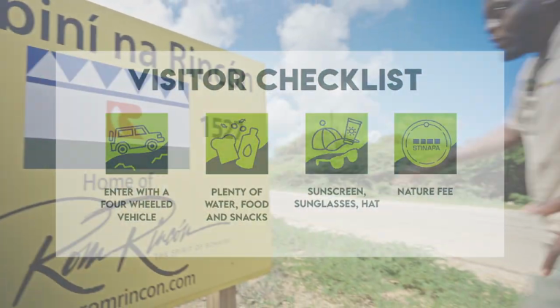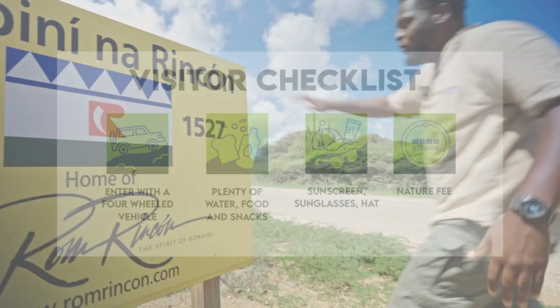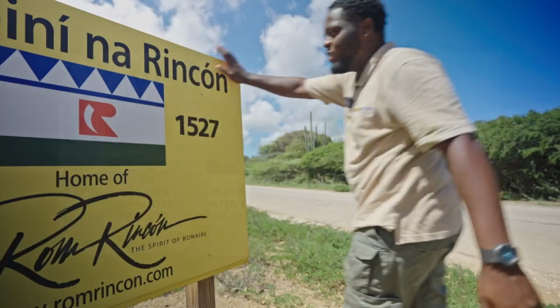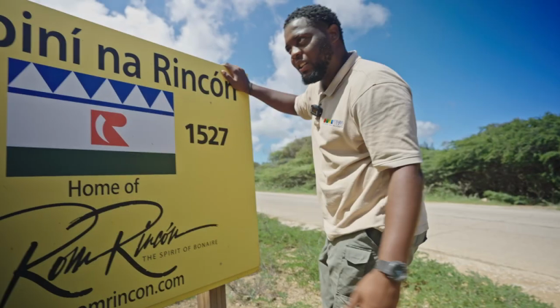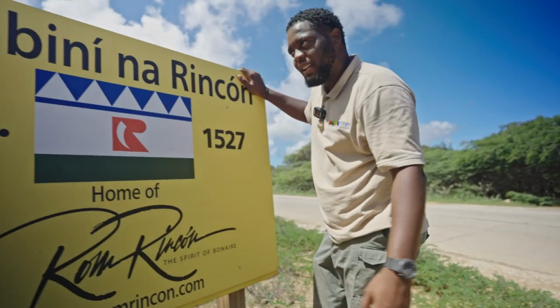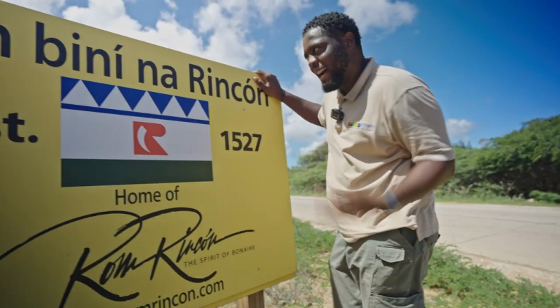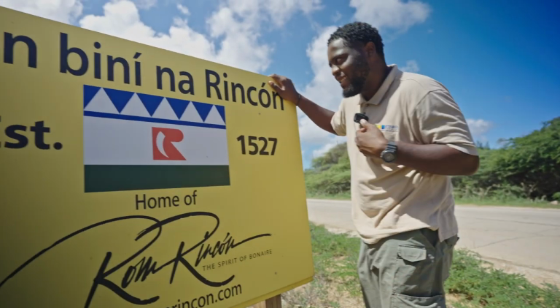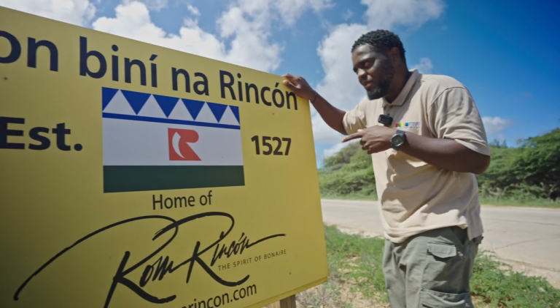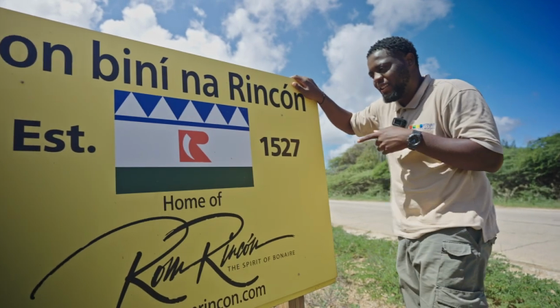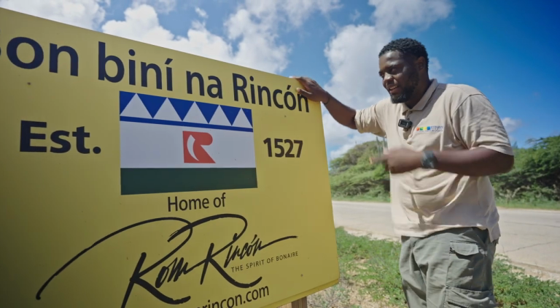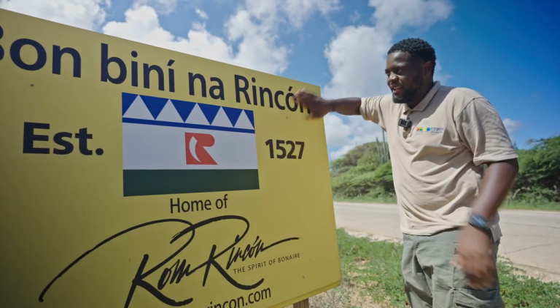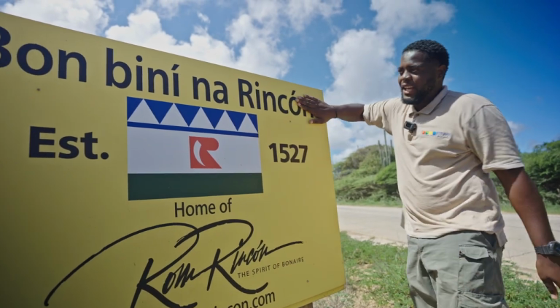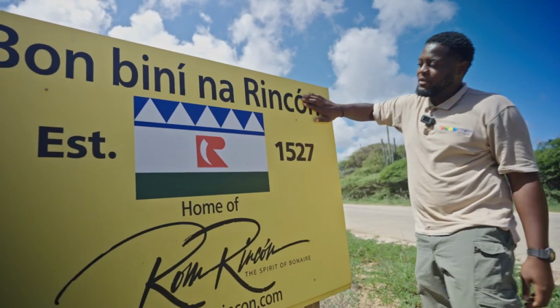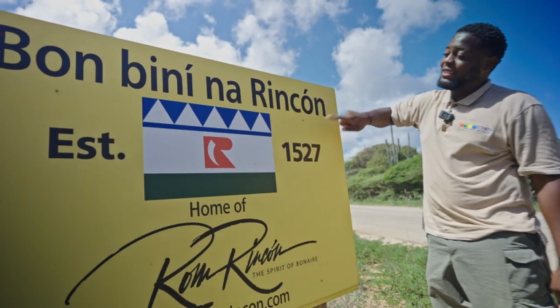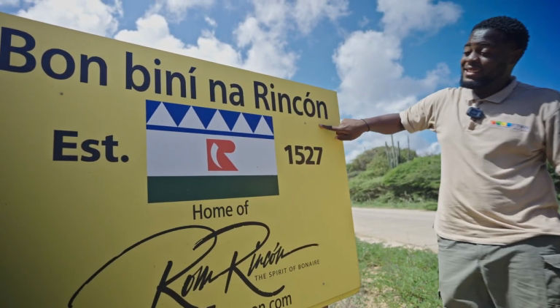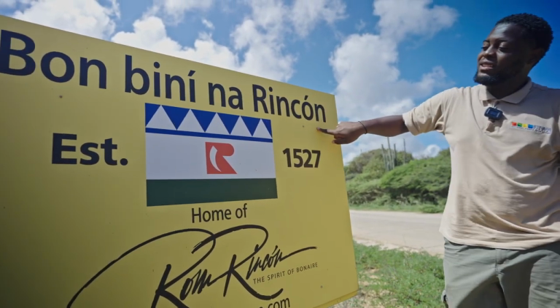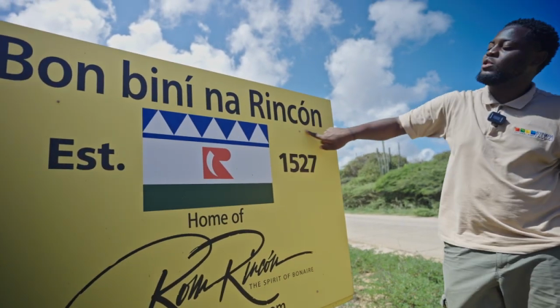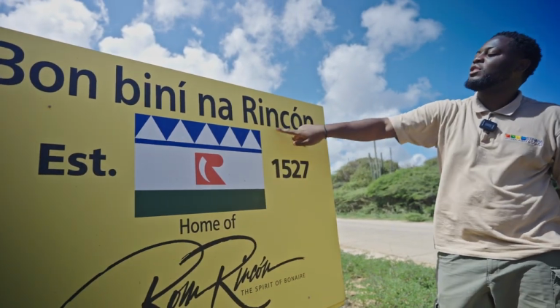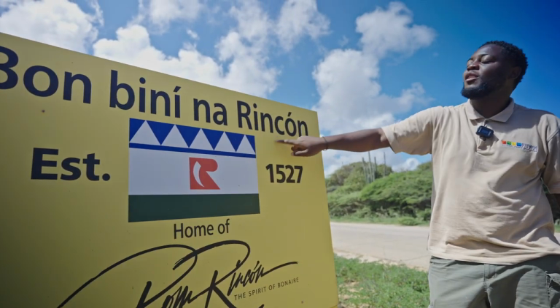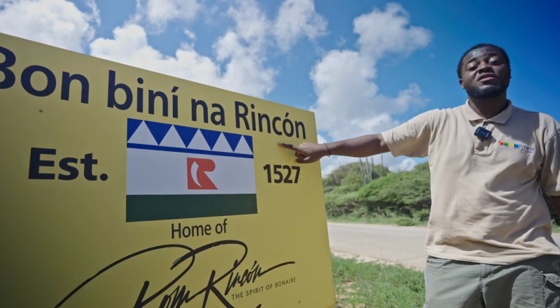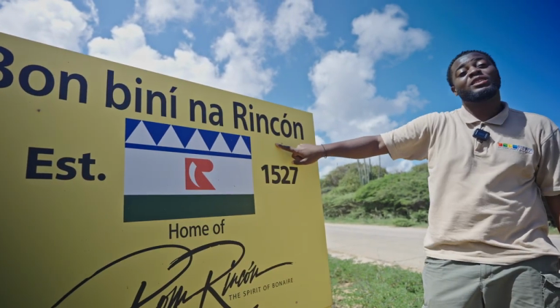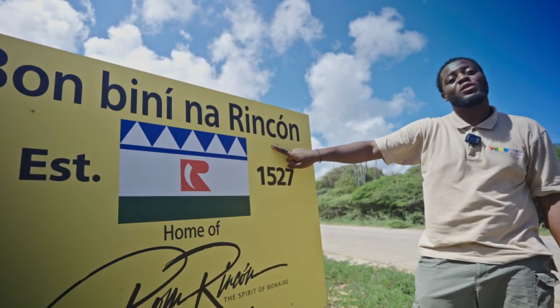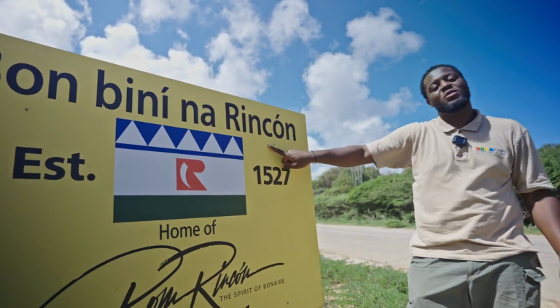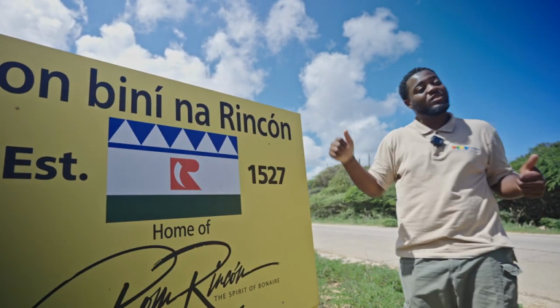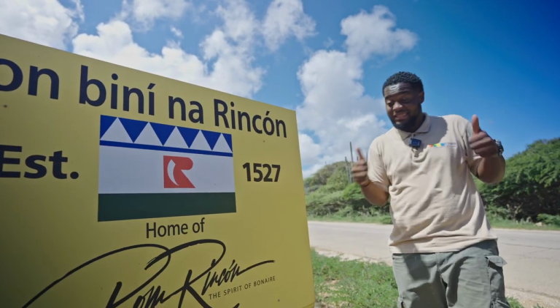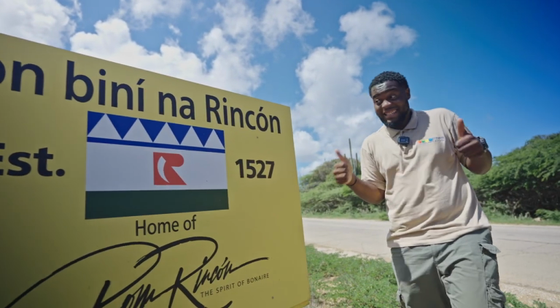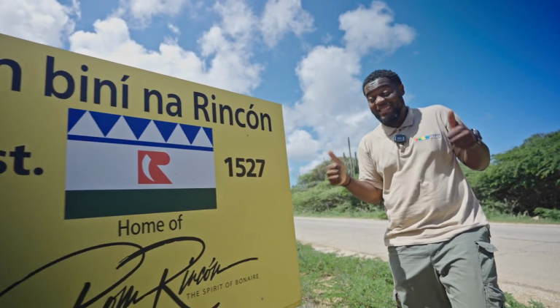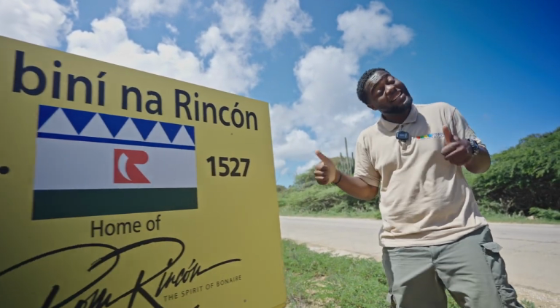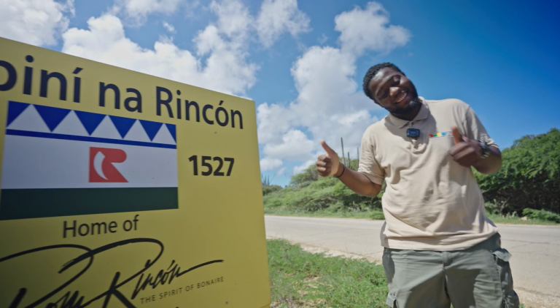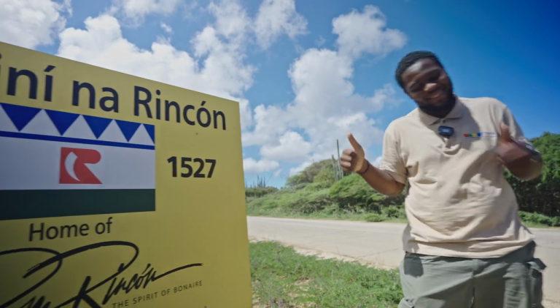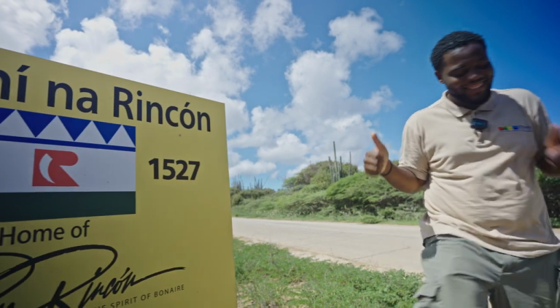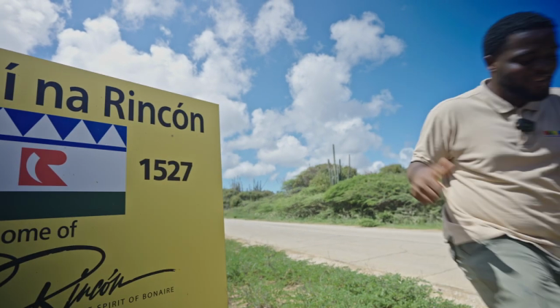So you see it right? You see it. If you see this sign, you know you're almost there to Rincon. Let's go!